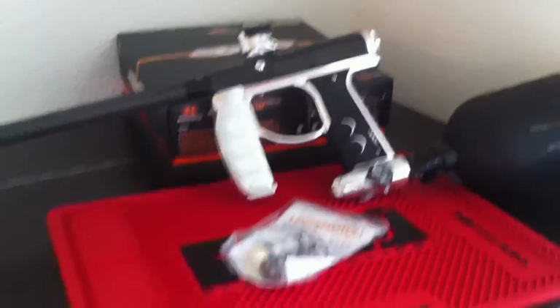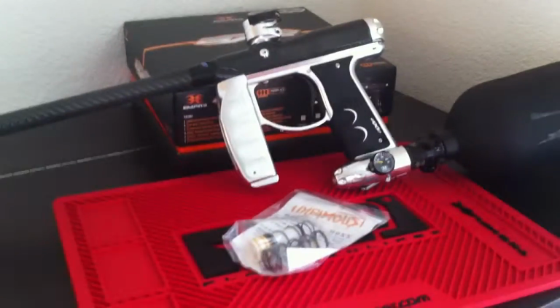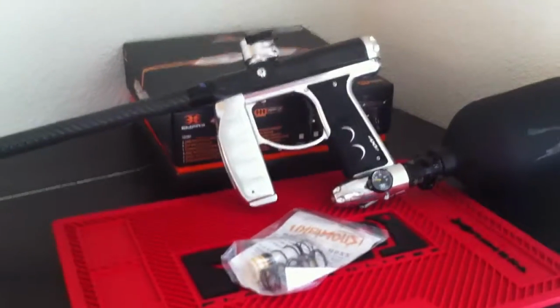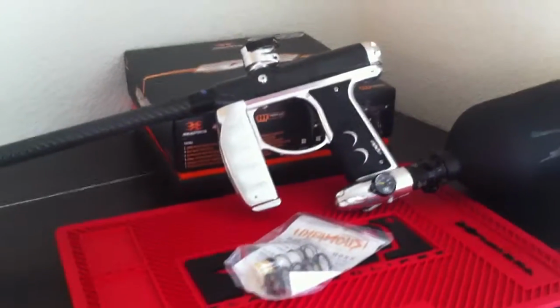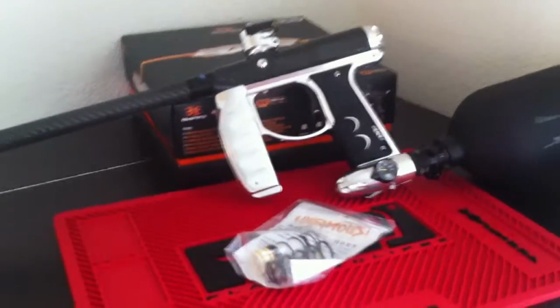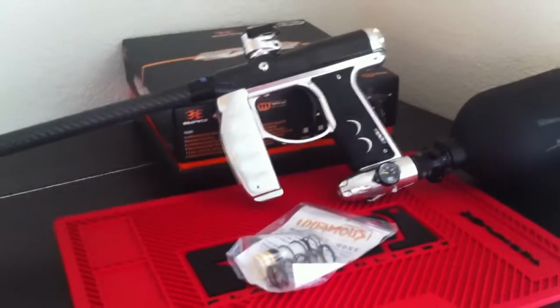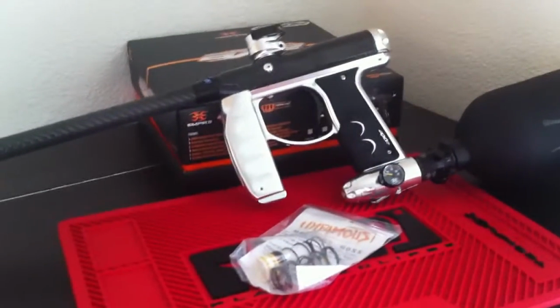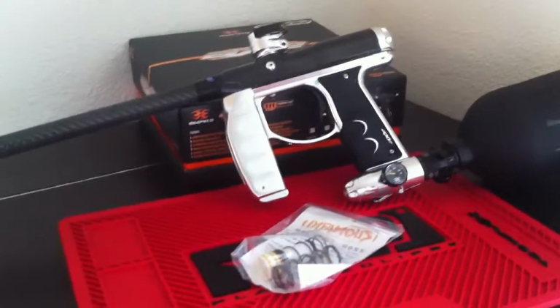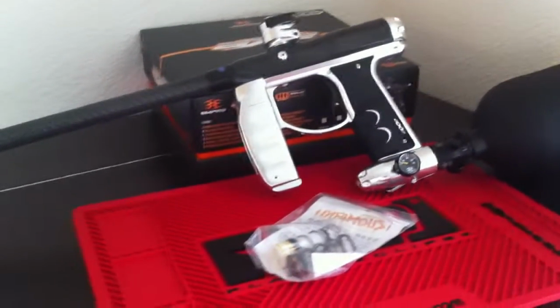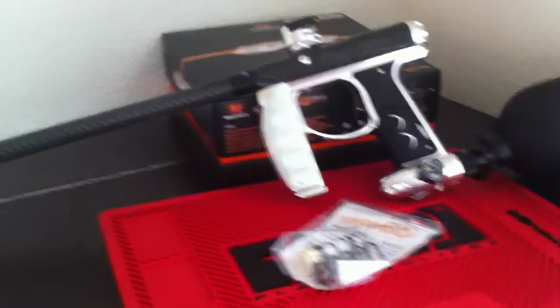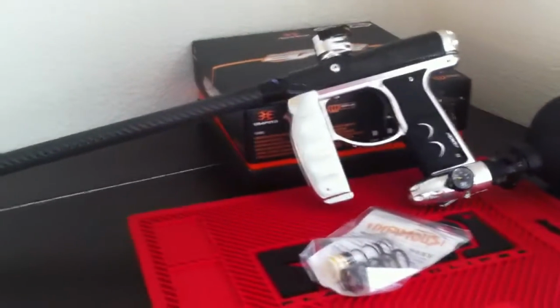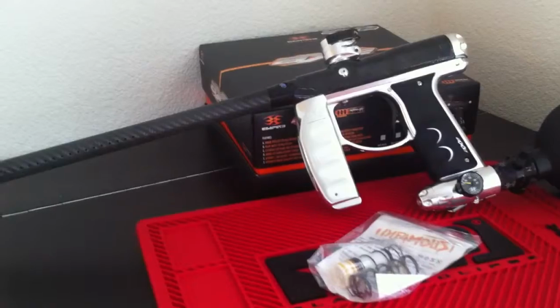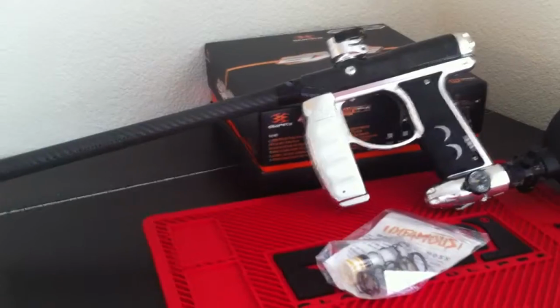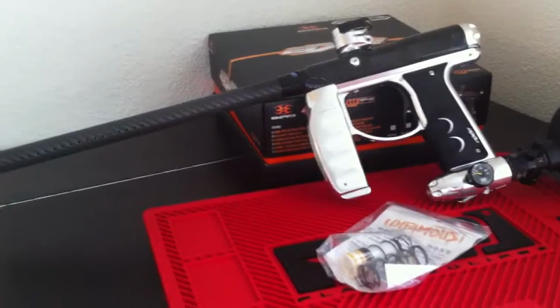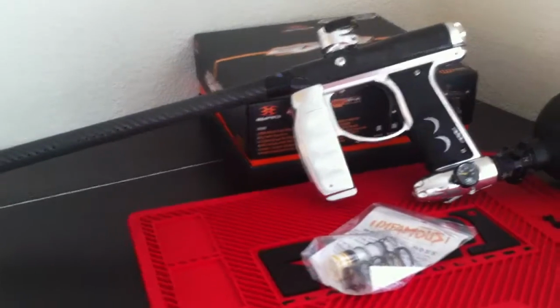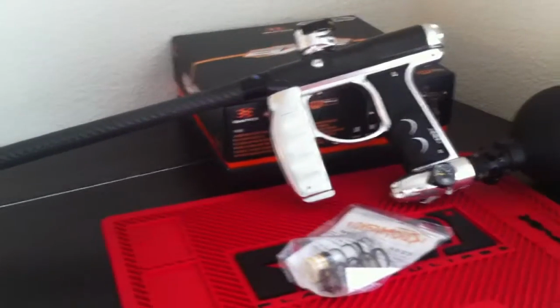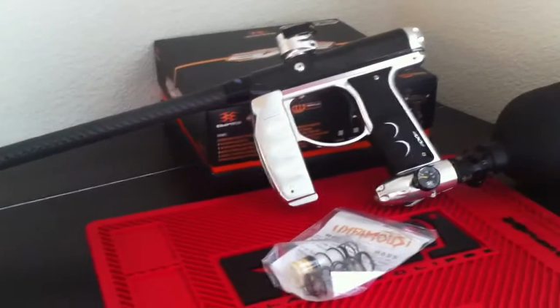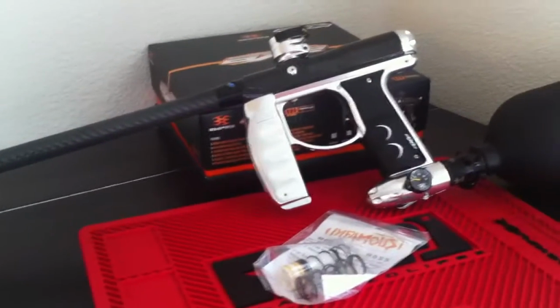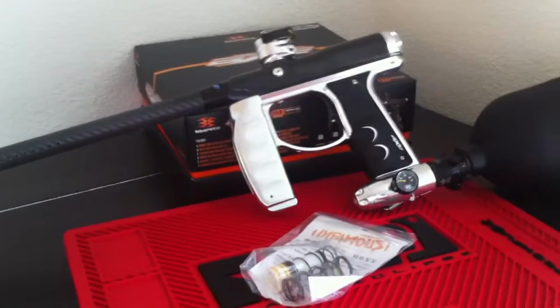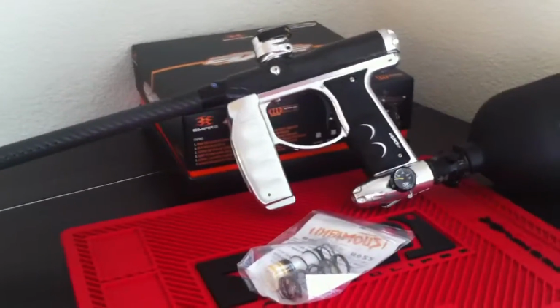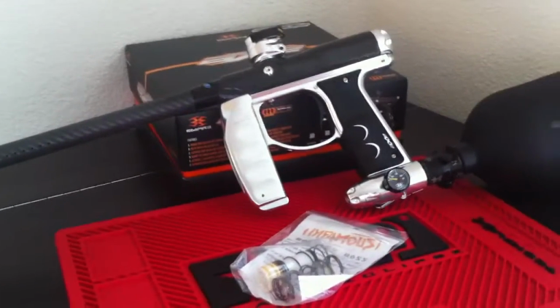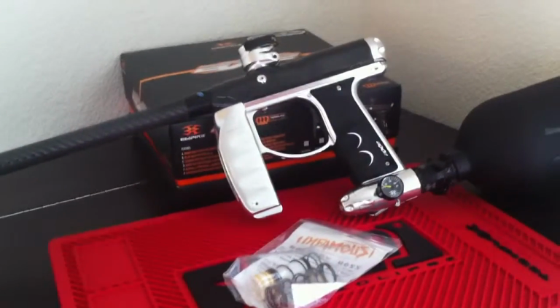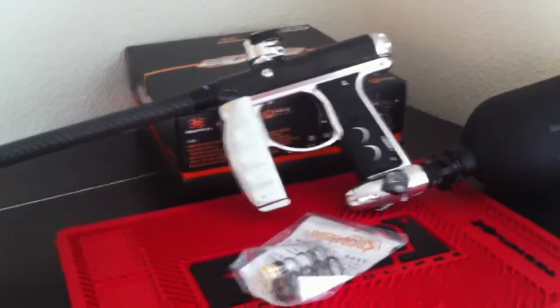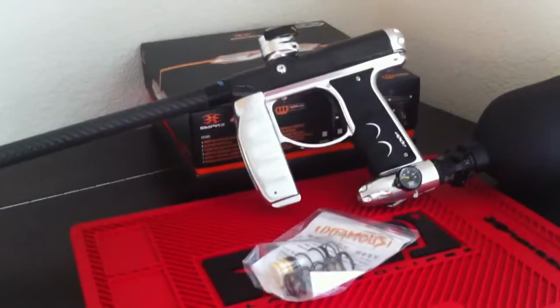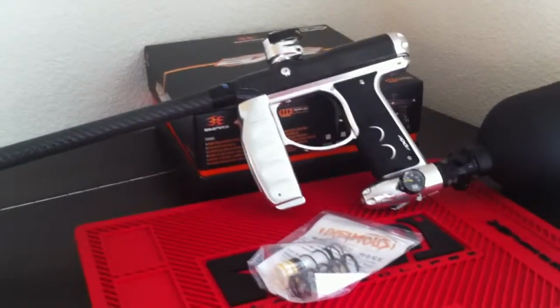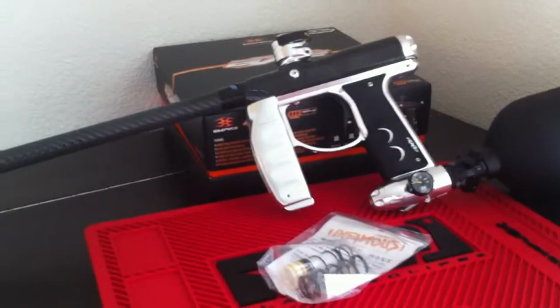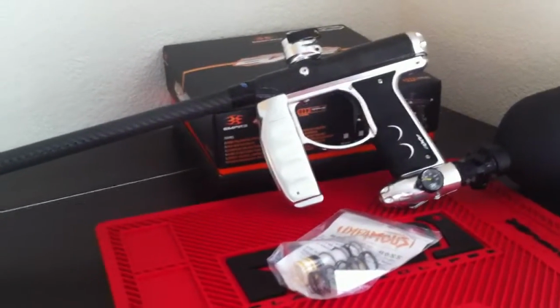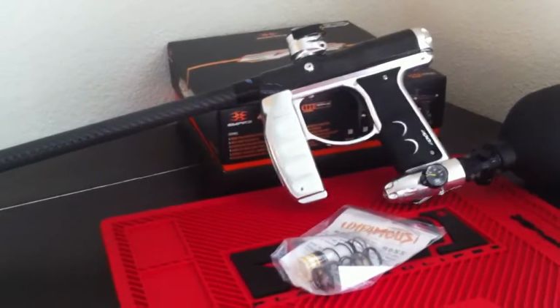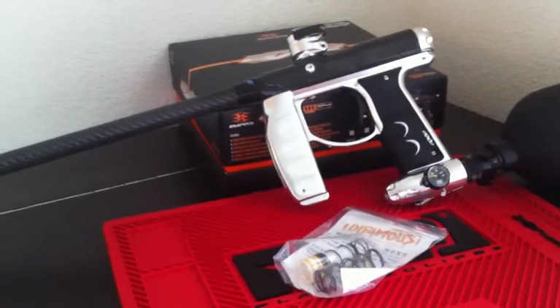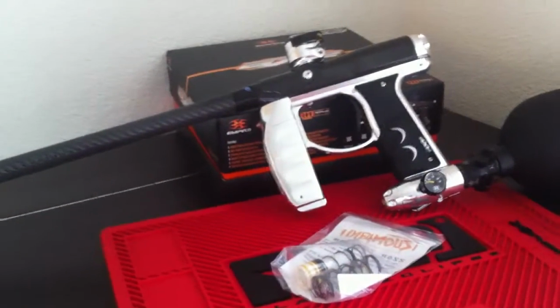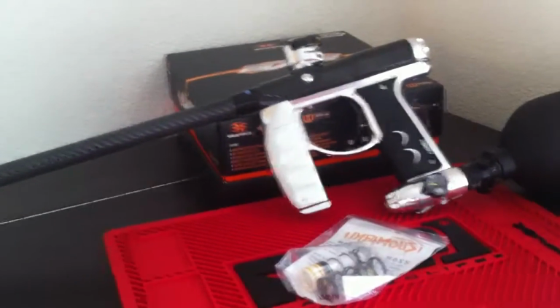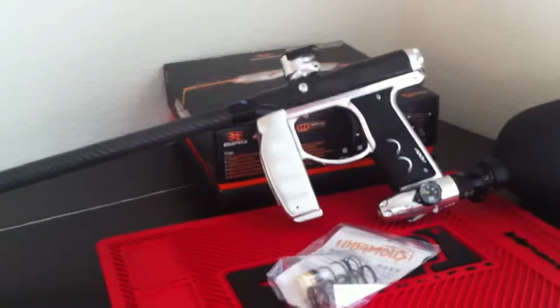So check out PBGearAuctions.com, pick up some bid packs and see you guys in the auctions.